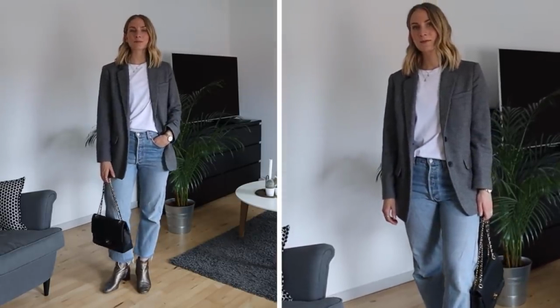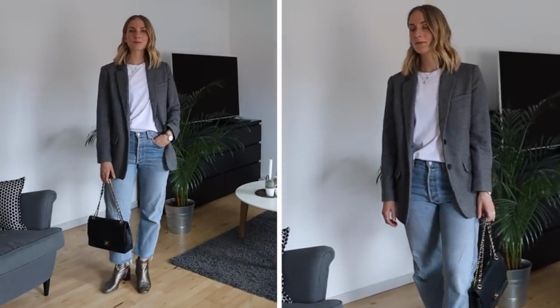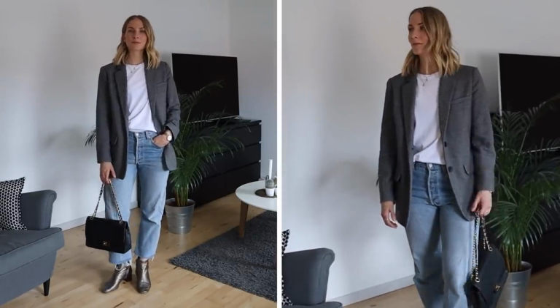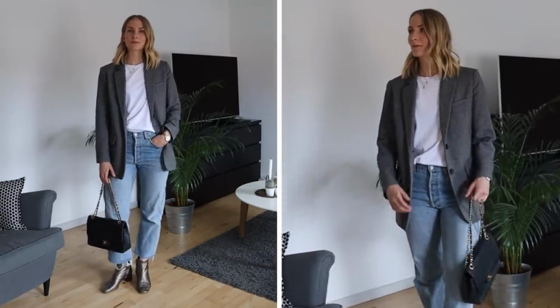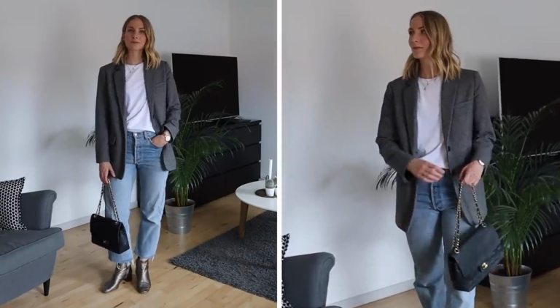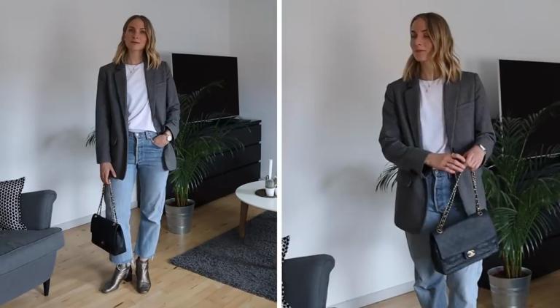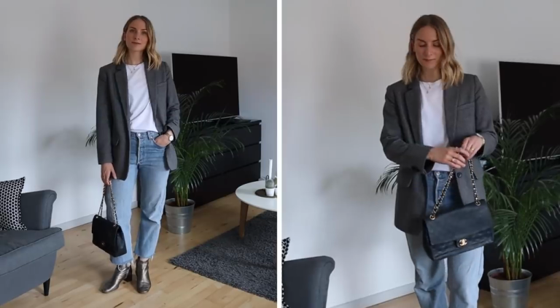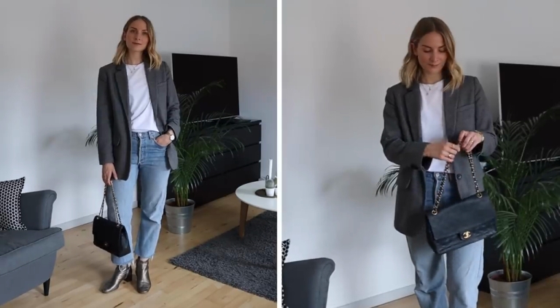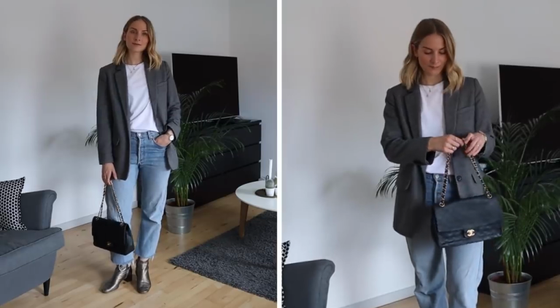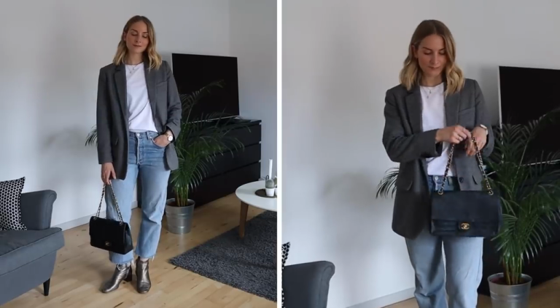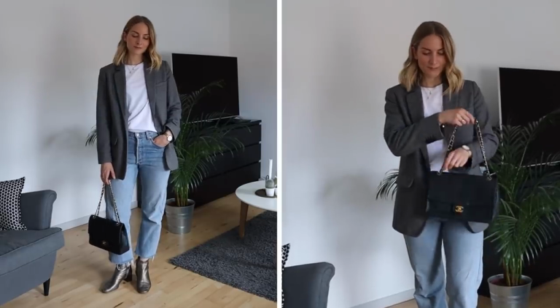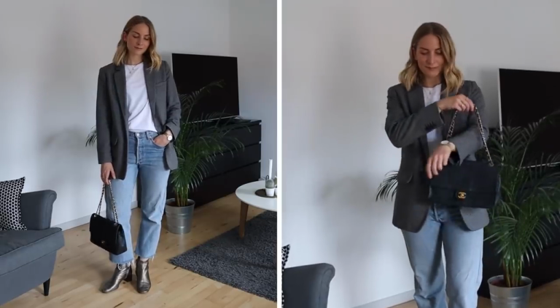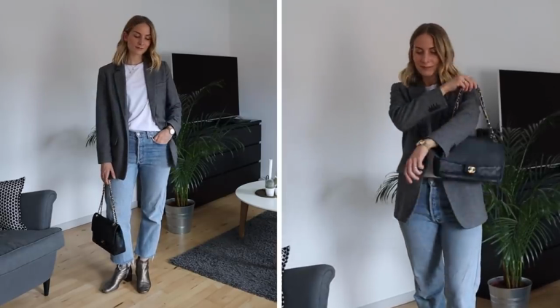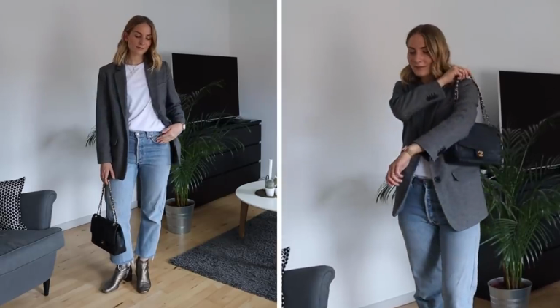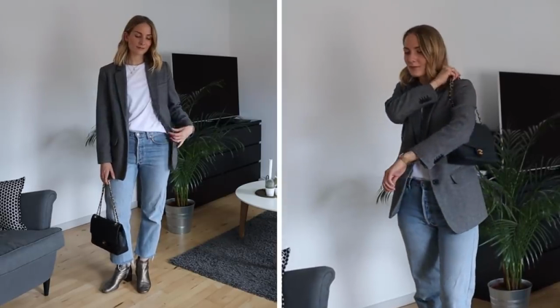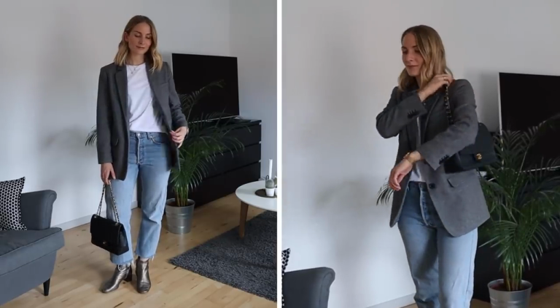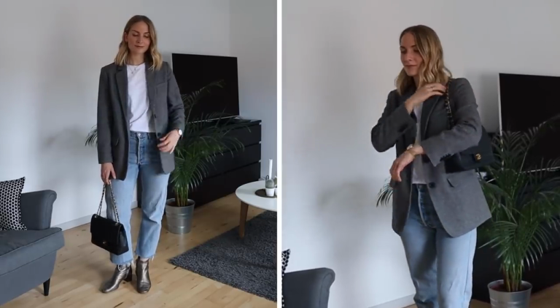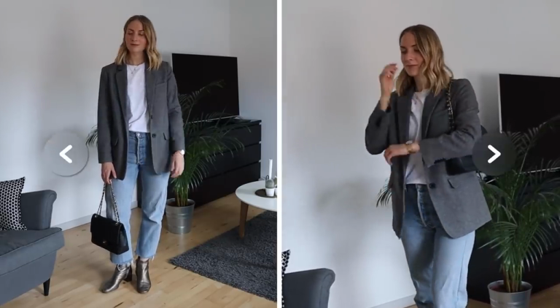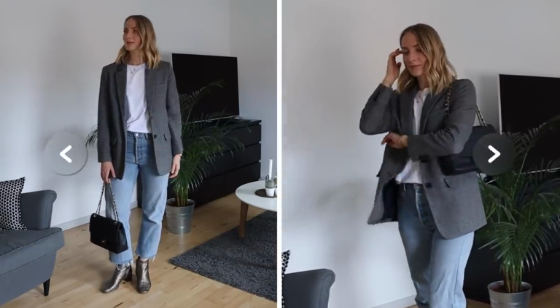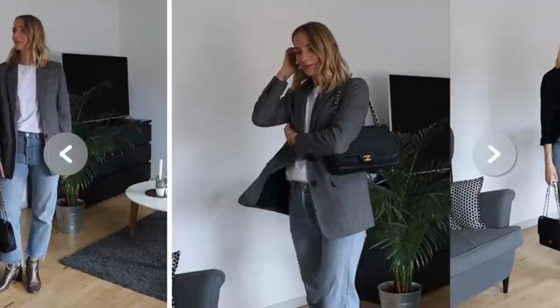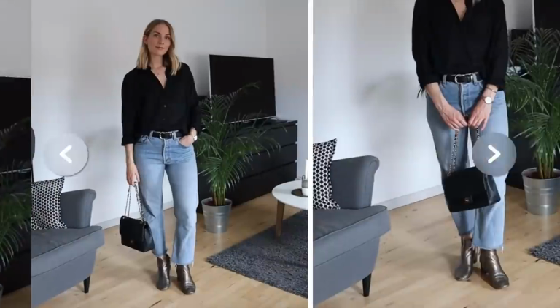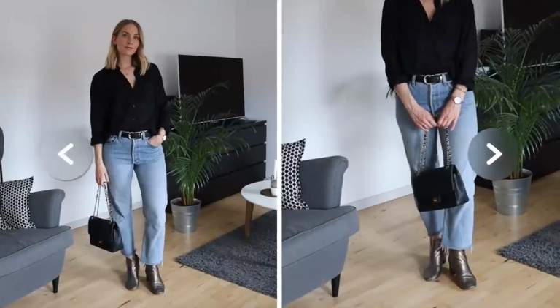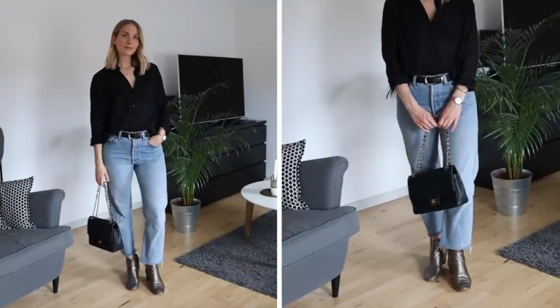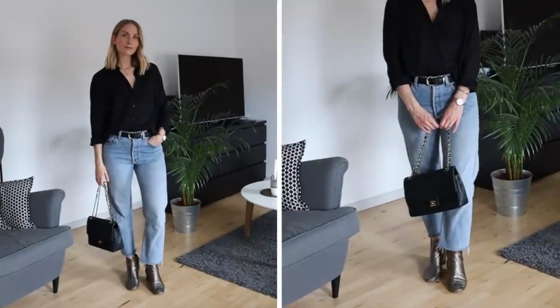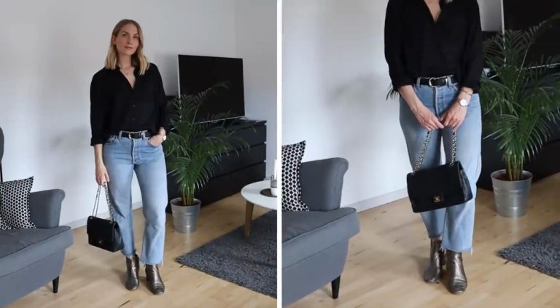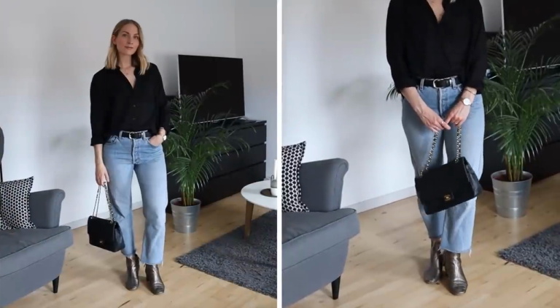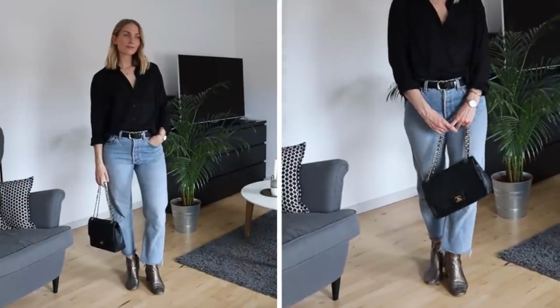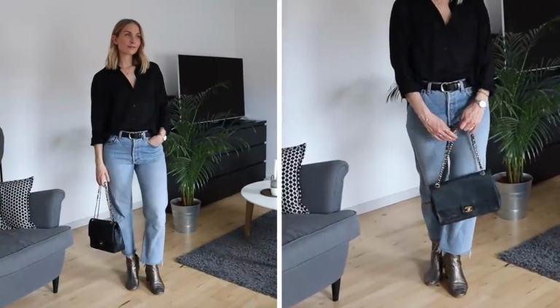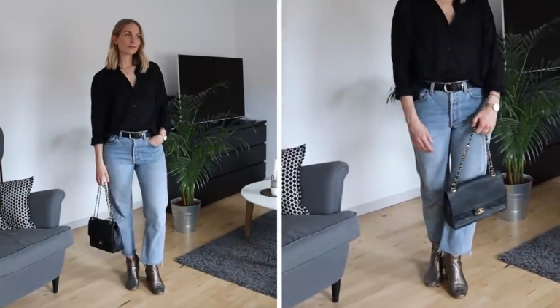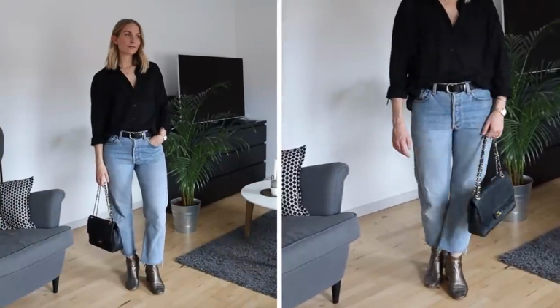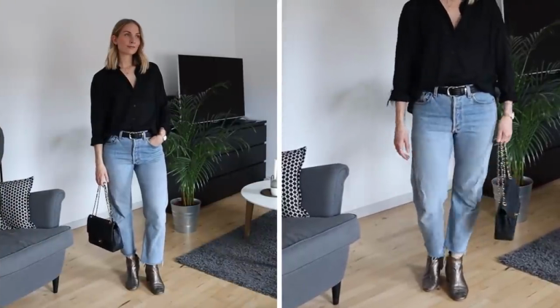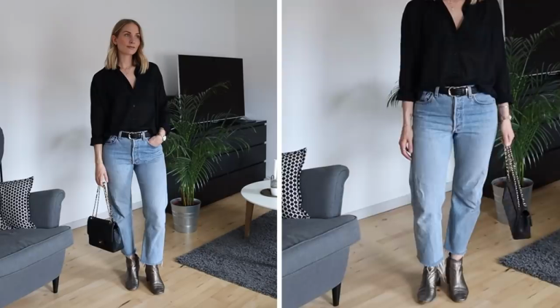That's just how I roll. I didn't get to wear the second look but it's definitely a great and easy evening look as well.